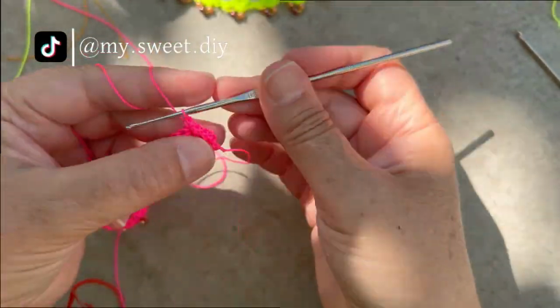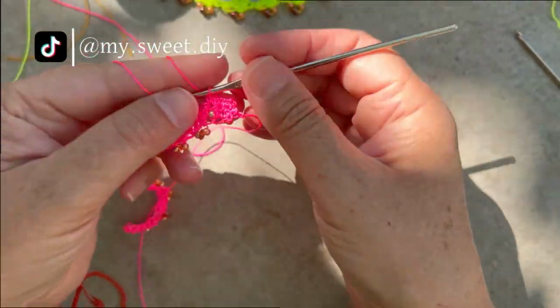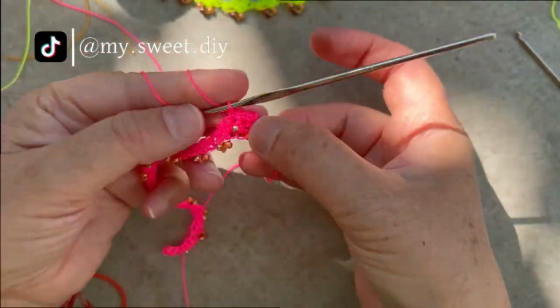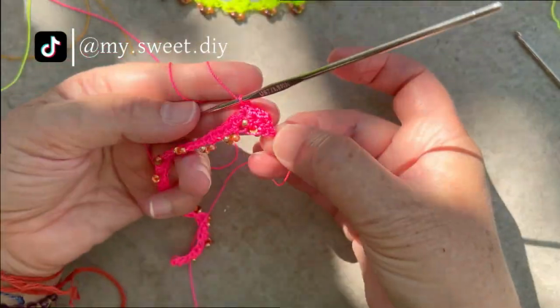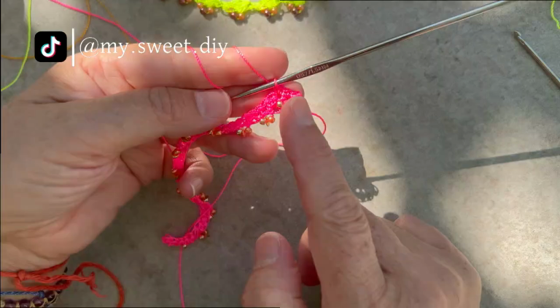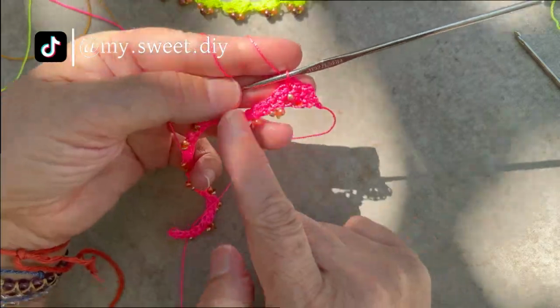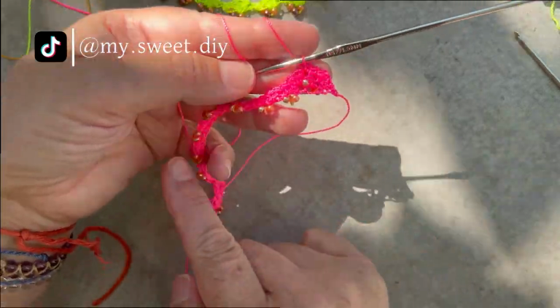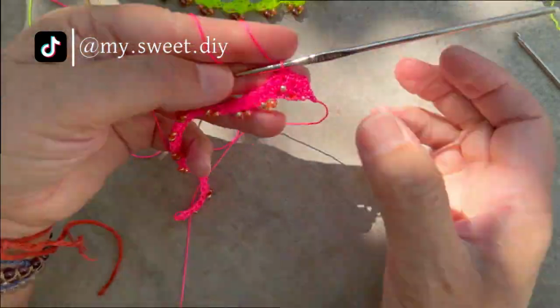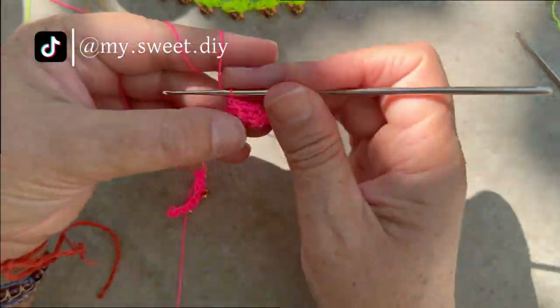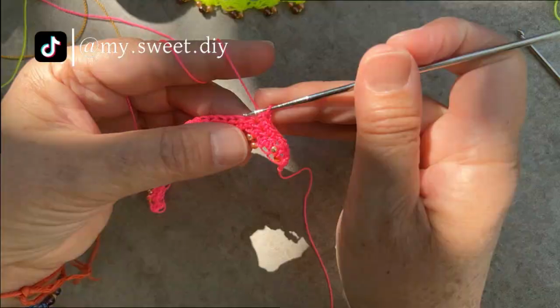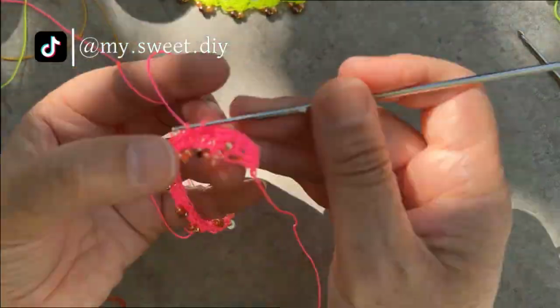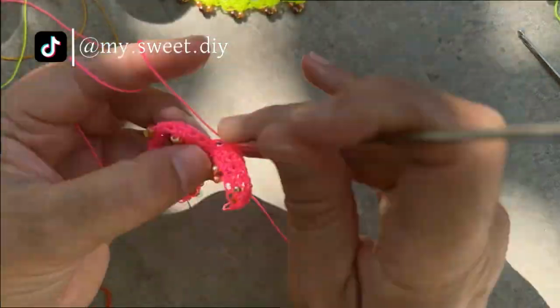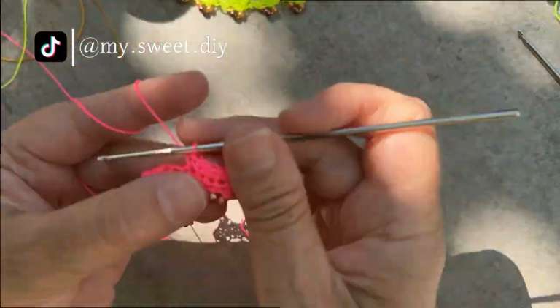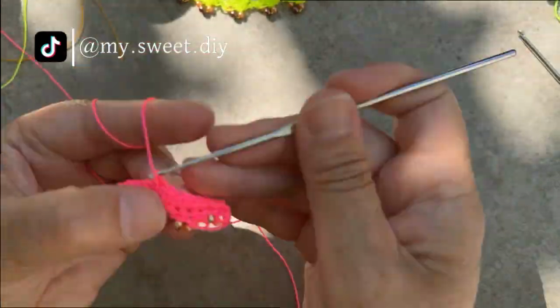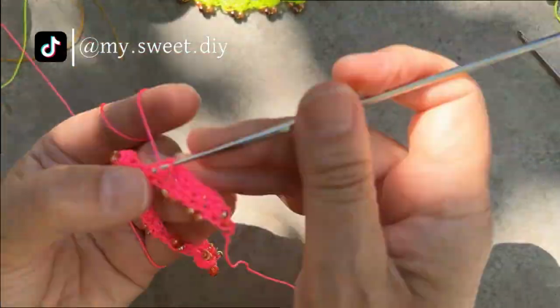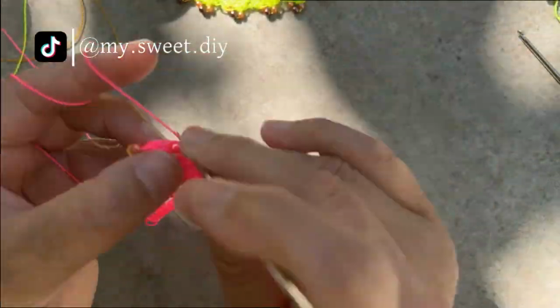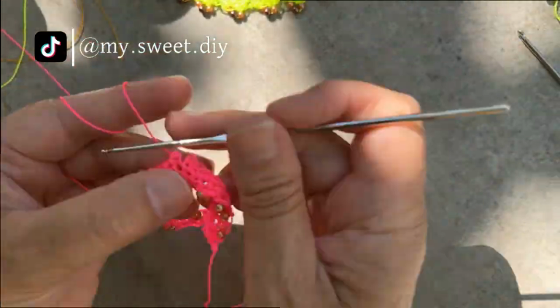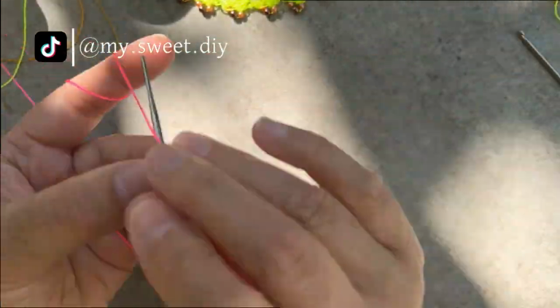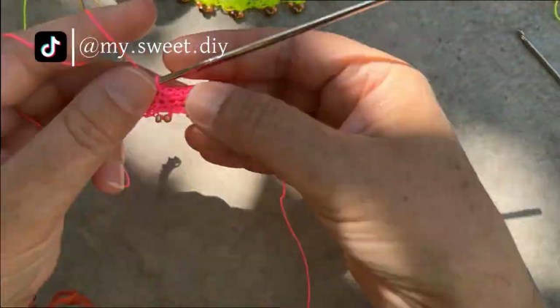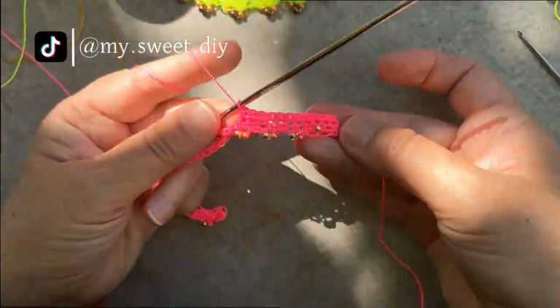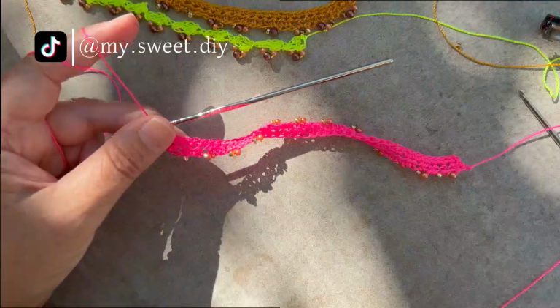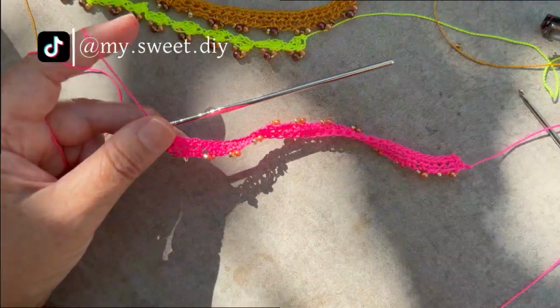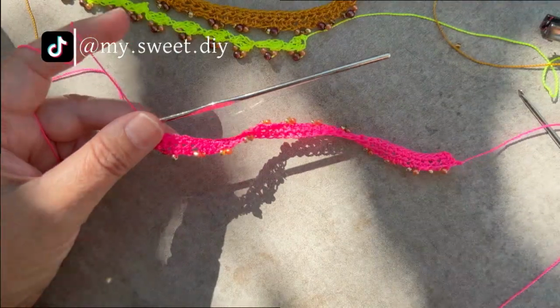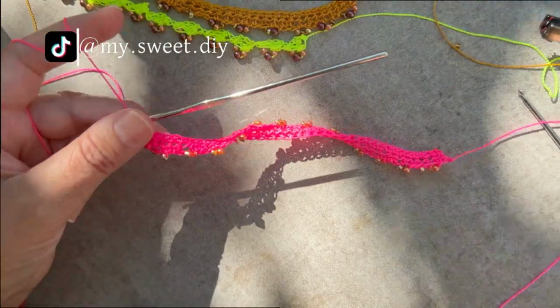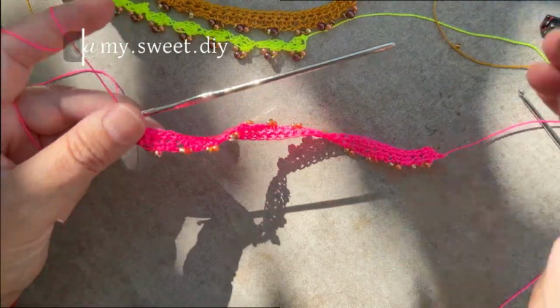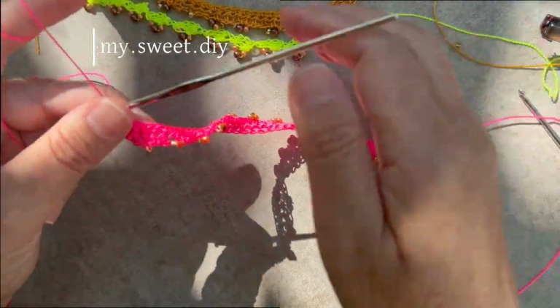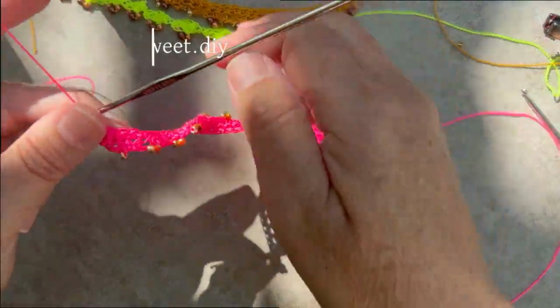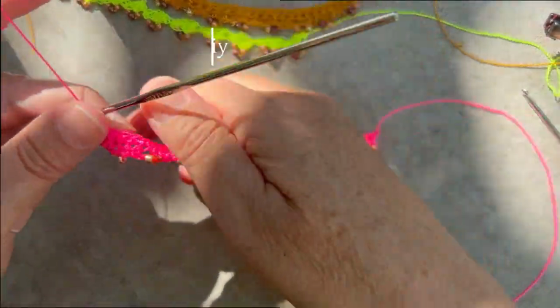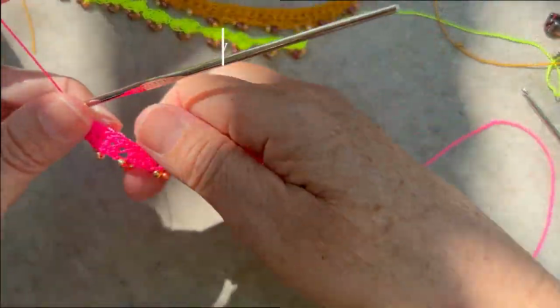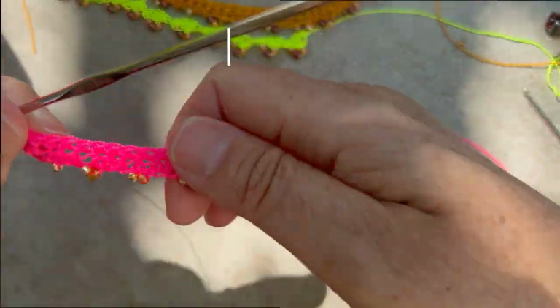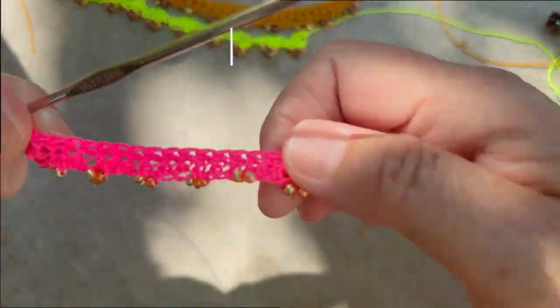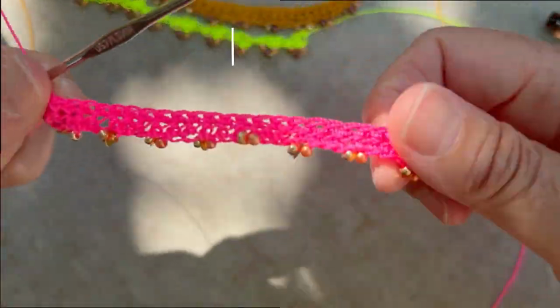You could make a bikini, curtains — the possibilities are endless.